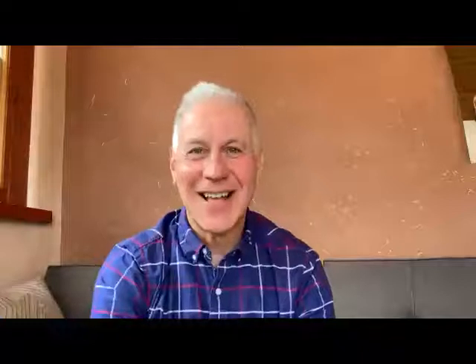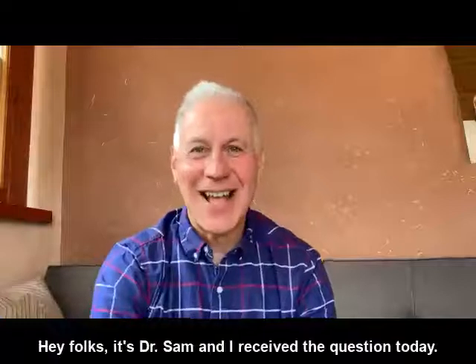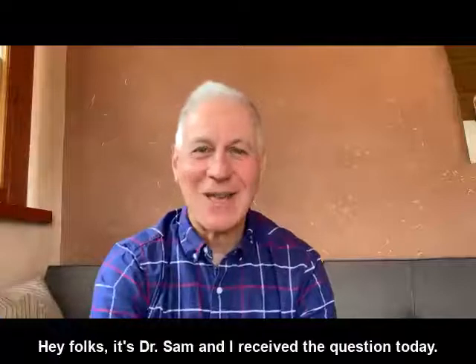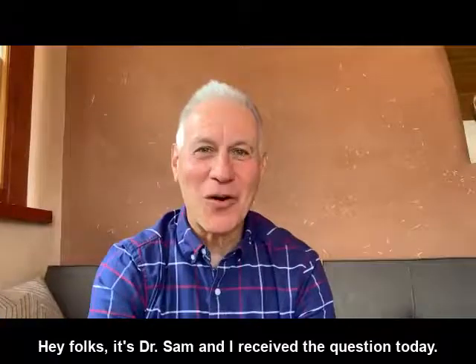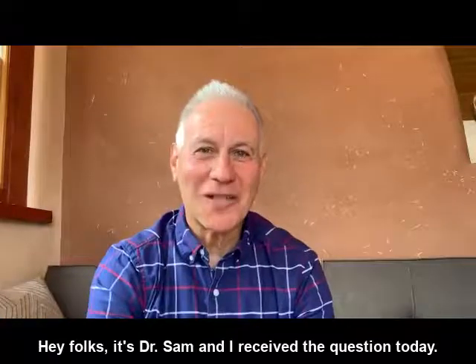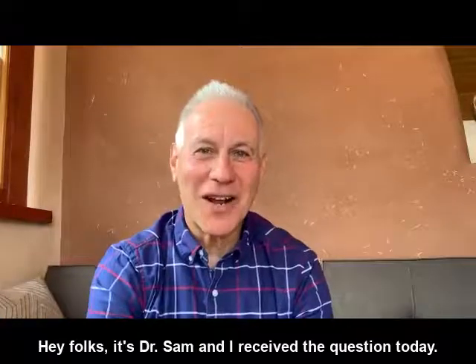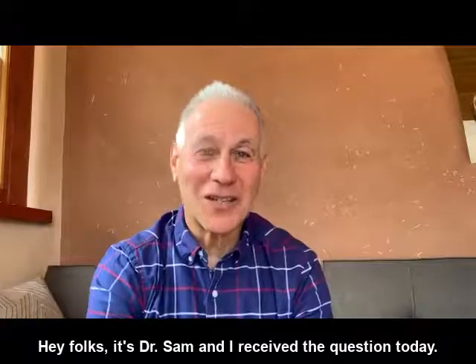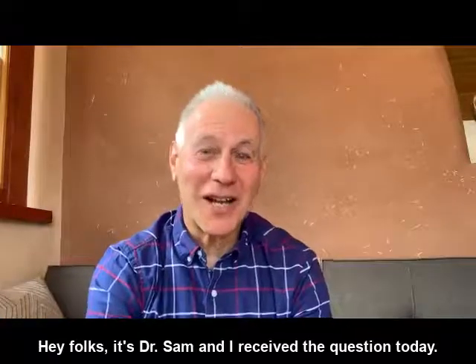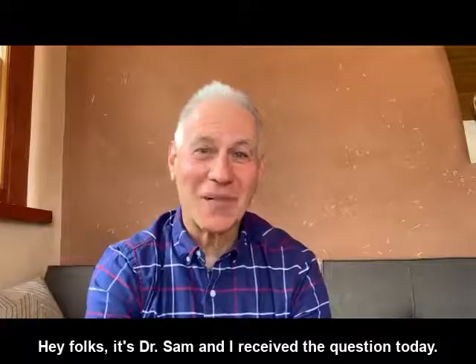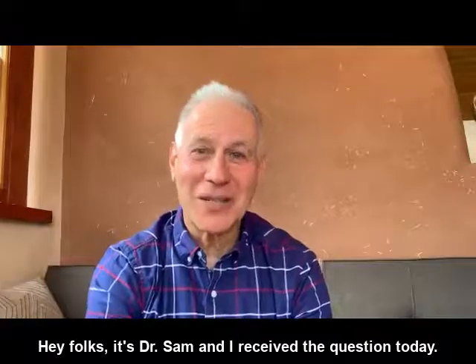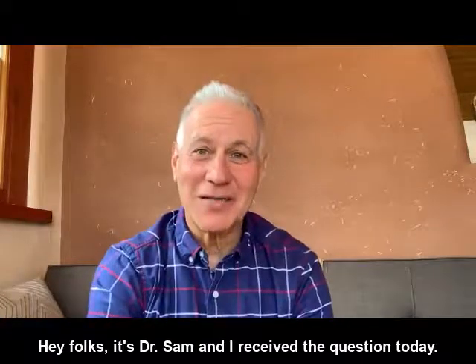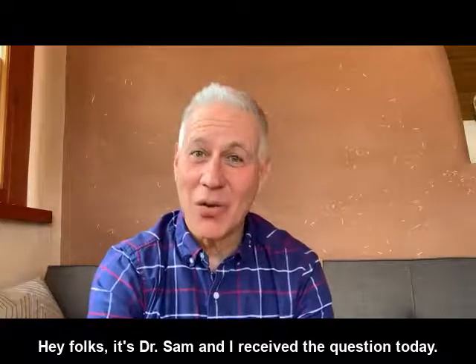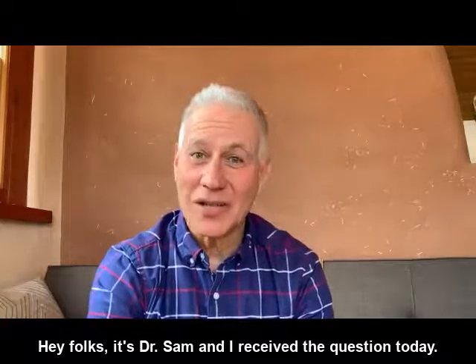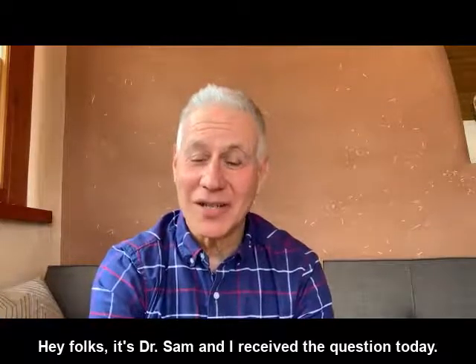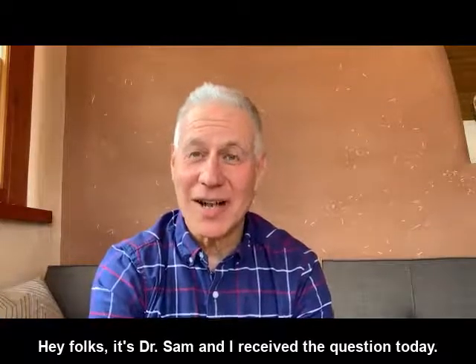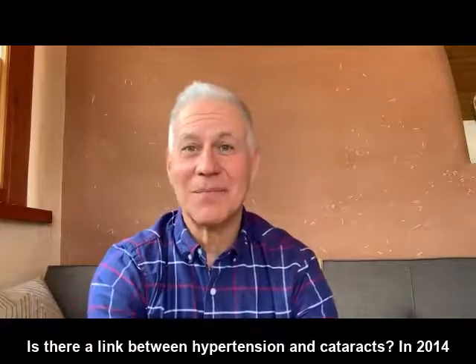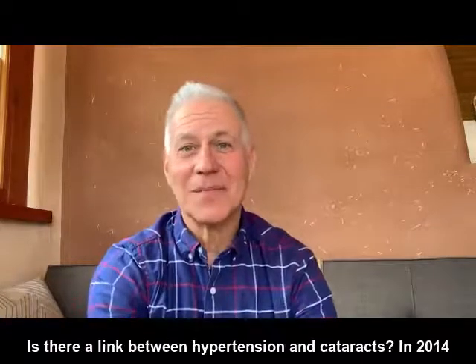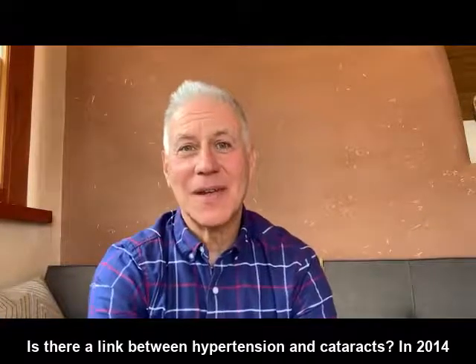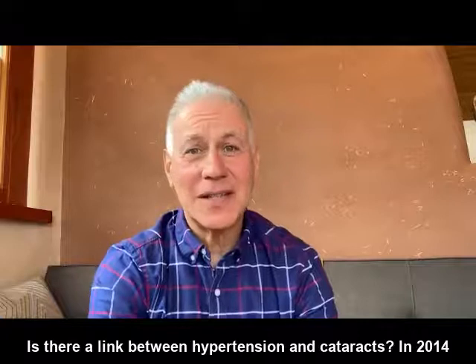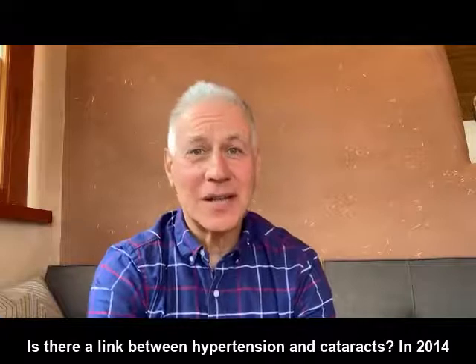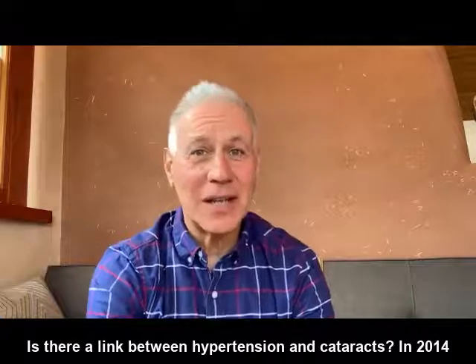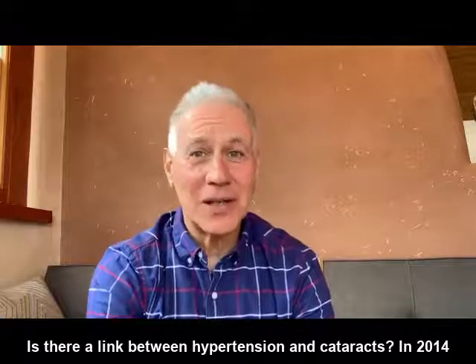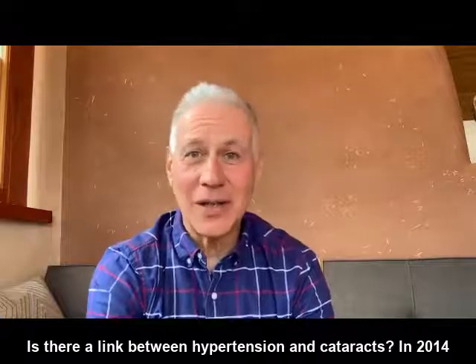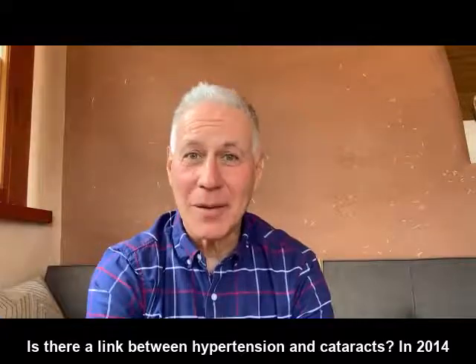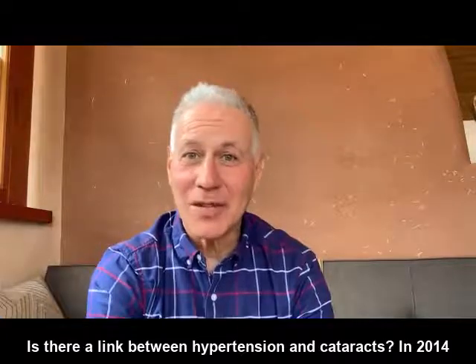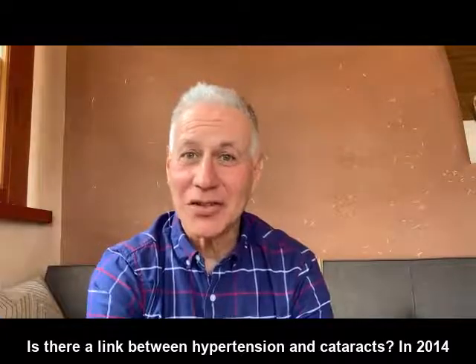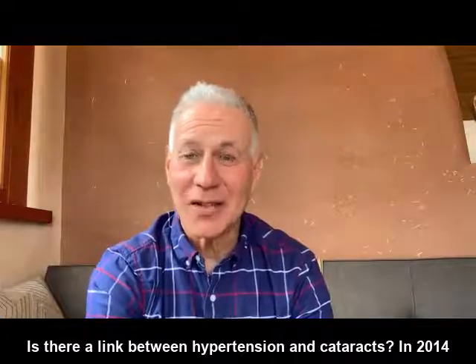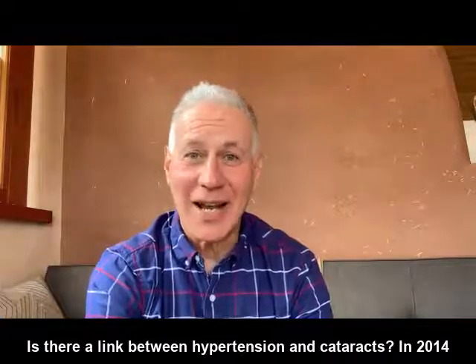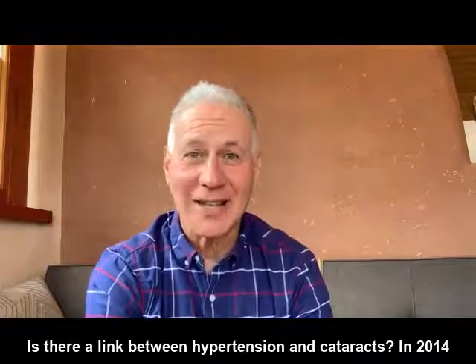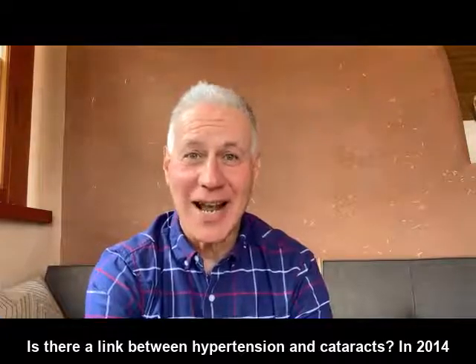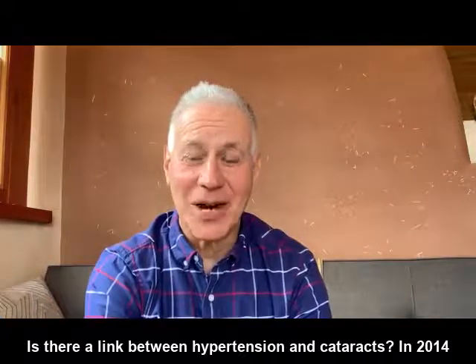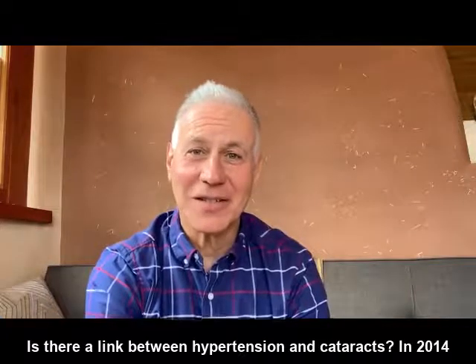Hey folks, it's Dr. Sam, and I received a question today: is there a link between hypertension and cataracts?